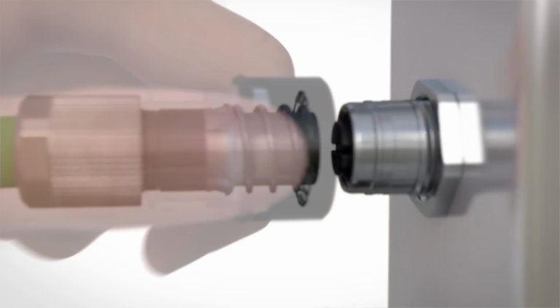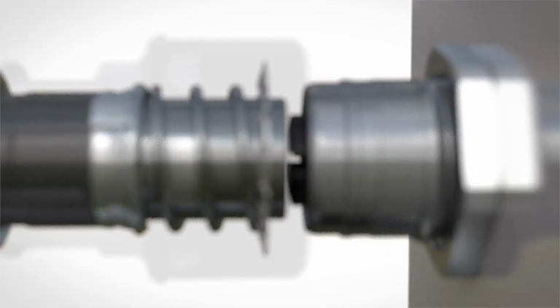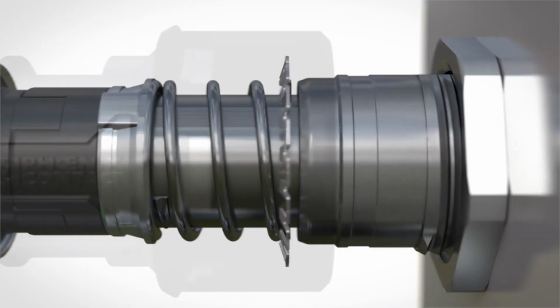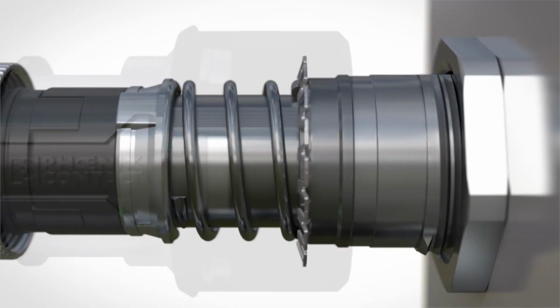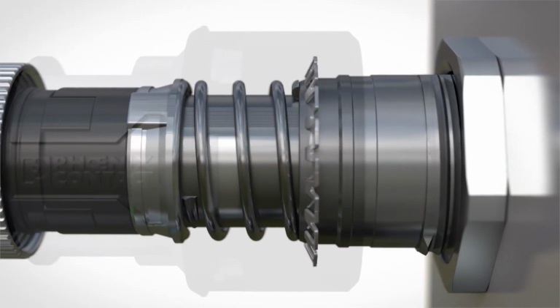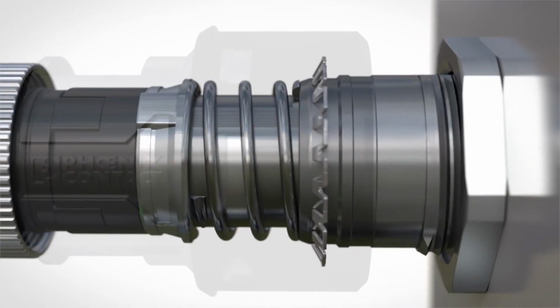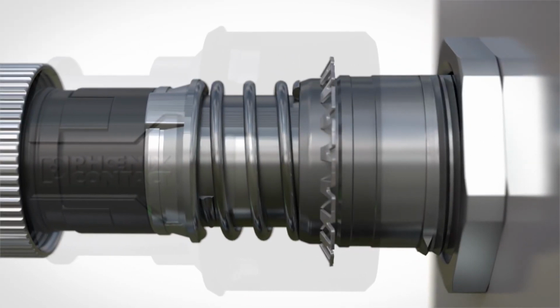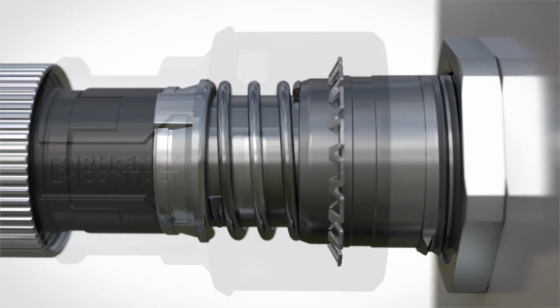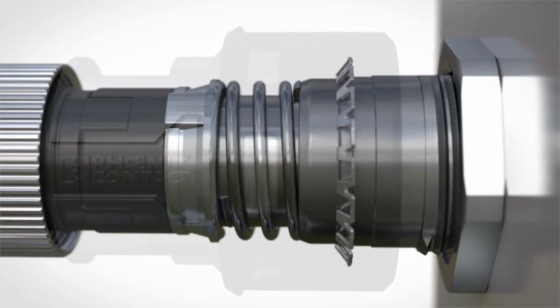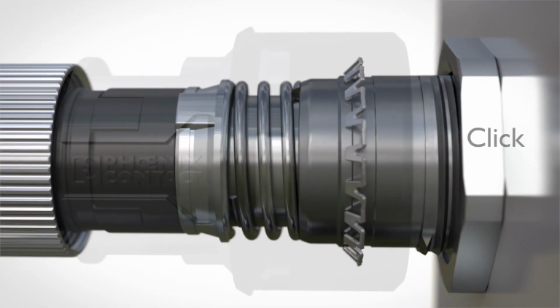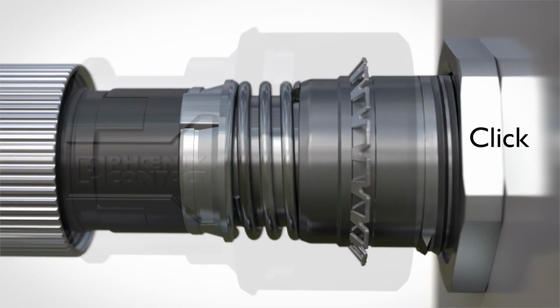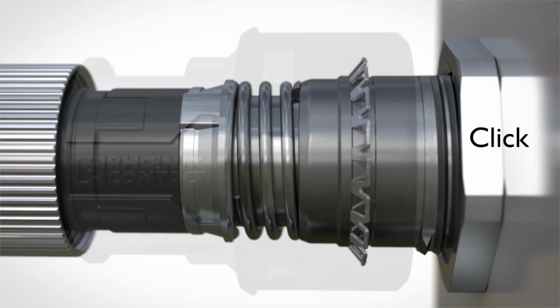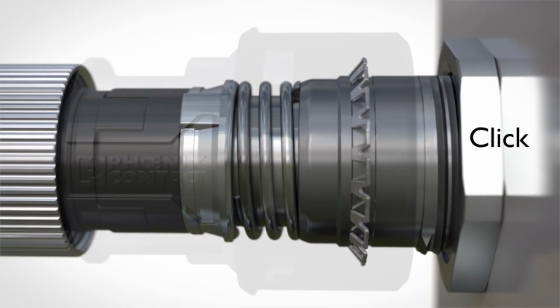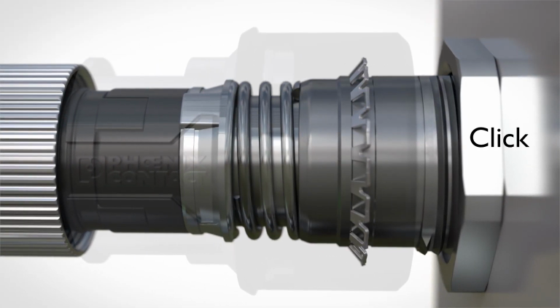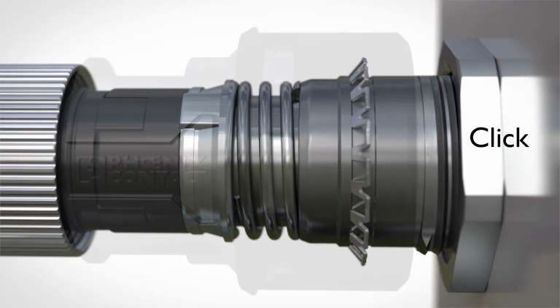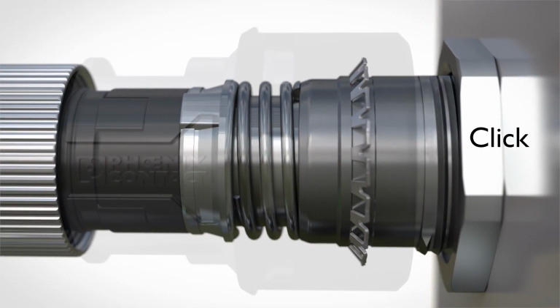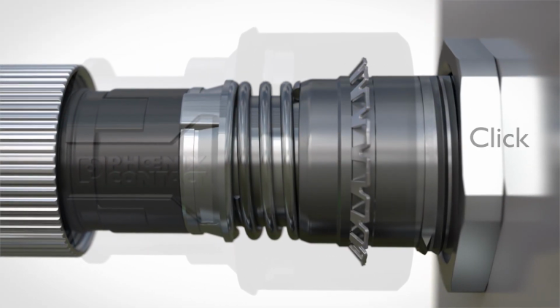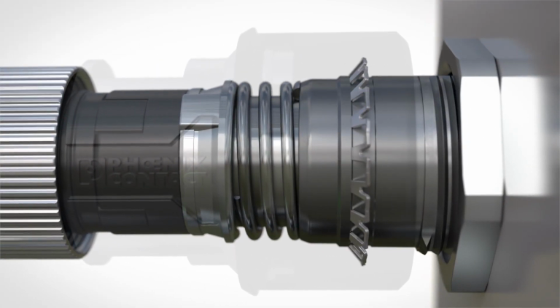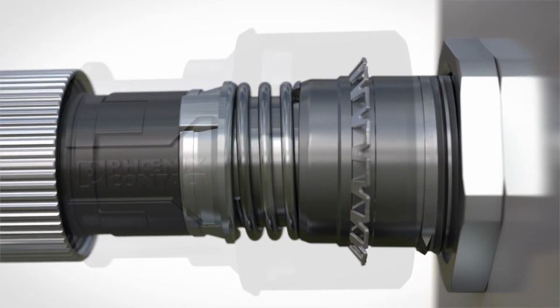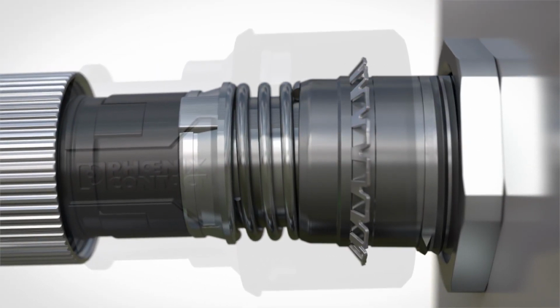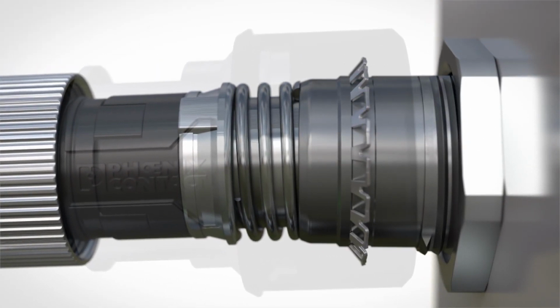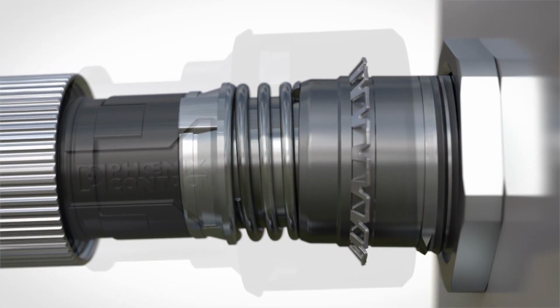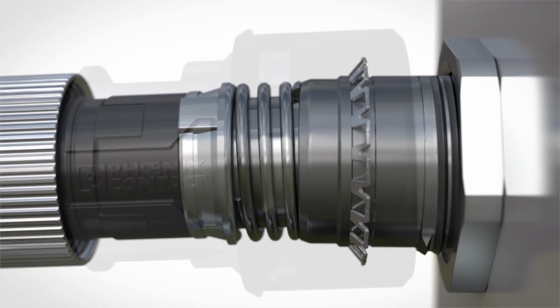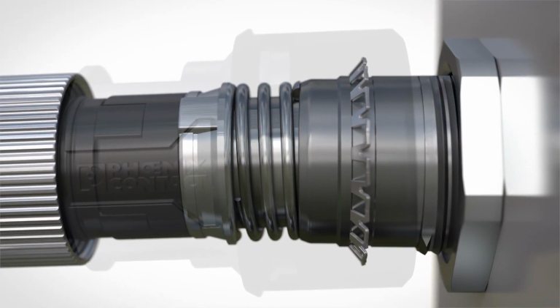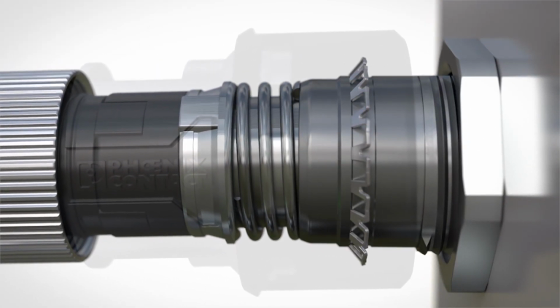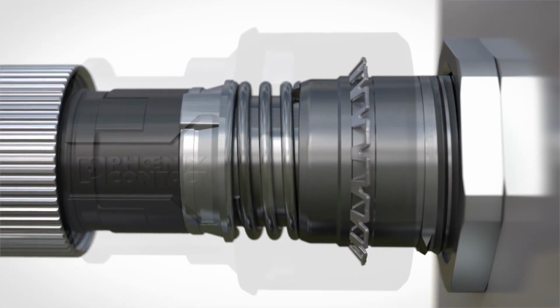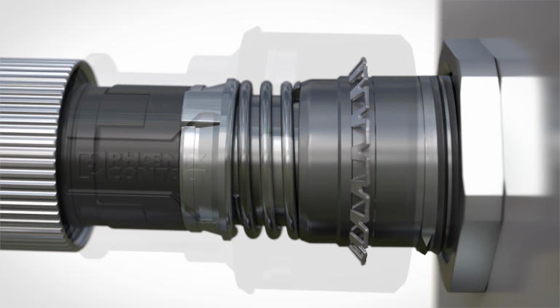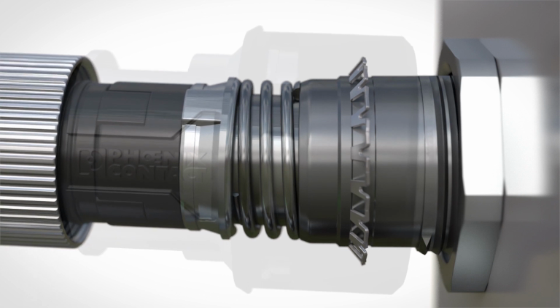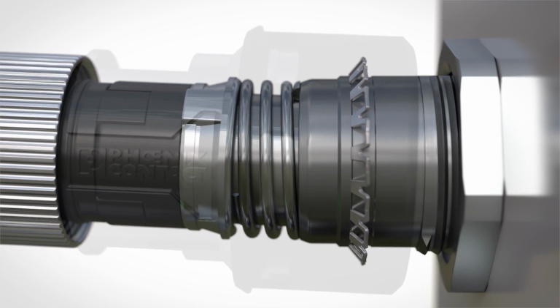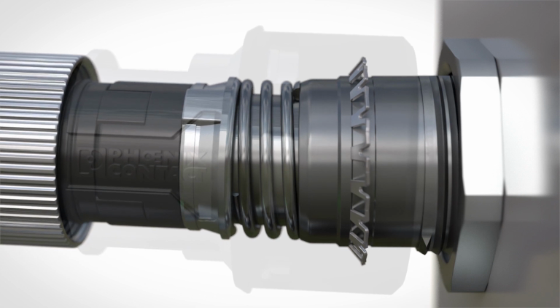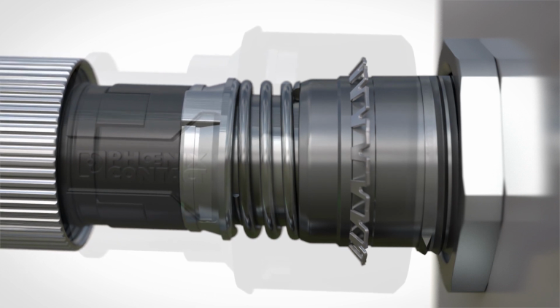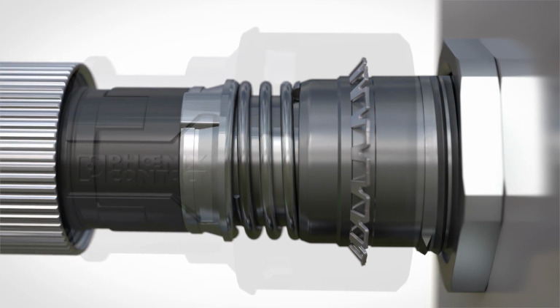A special spring ensures reliable and seamless shielding even under extreme mechanical strain.